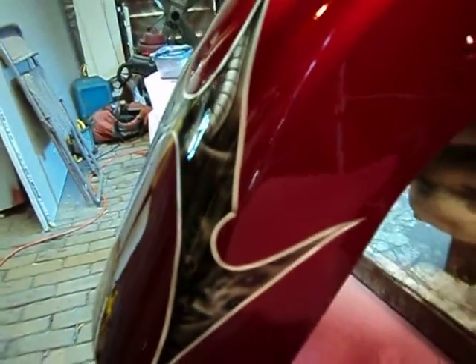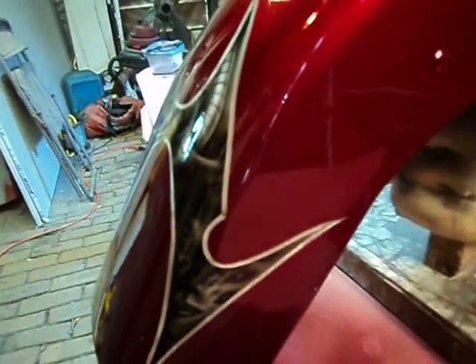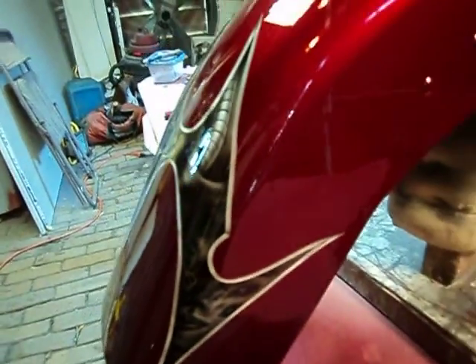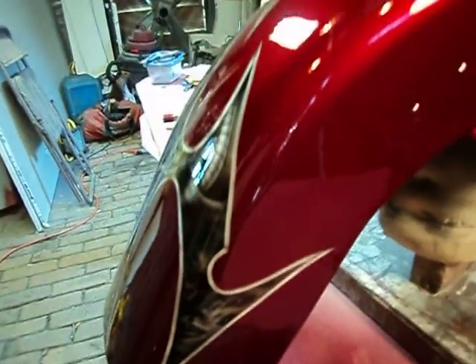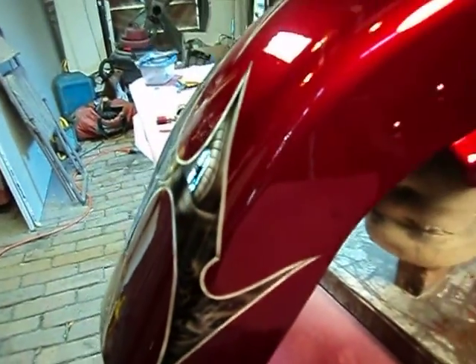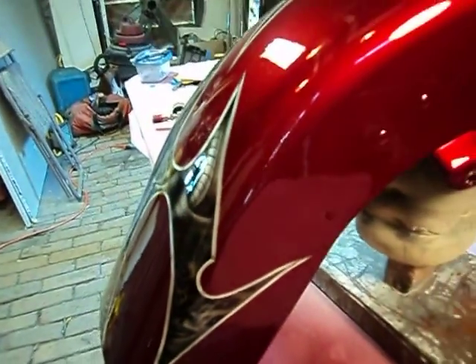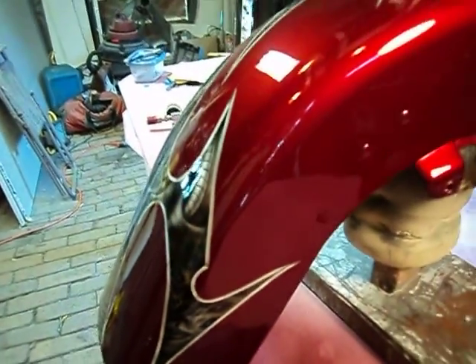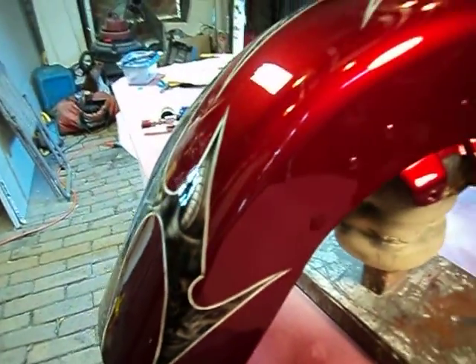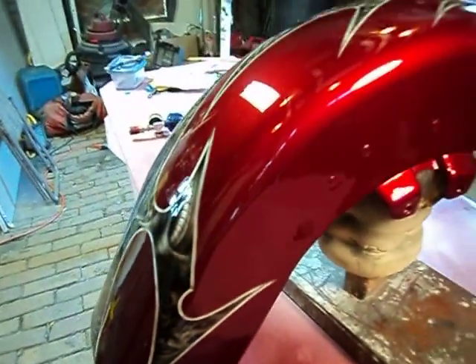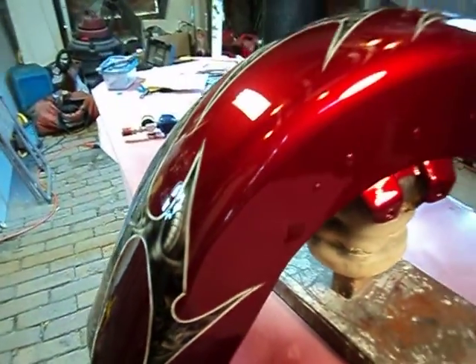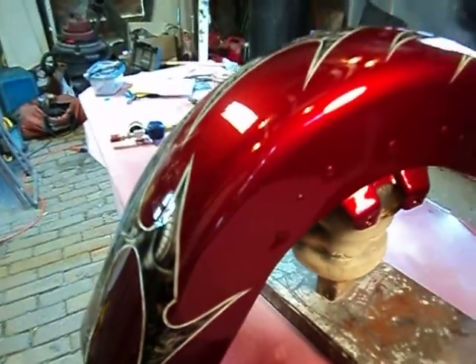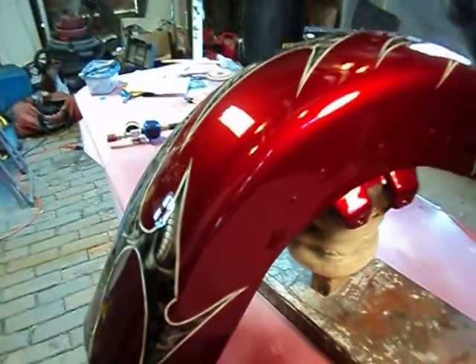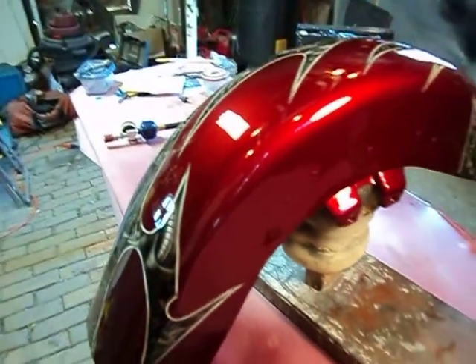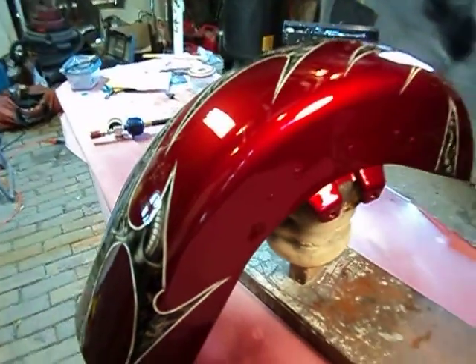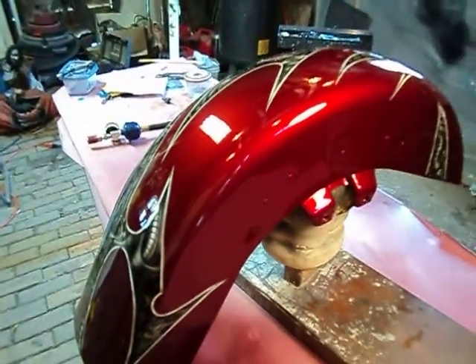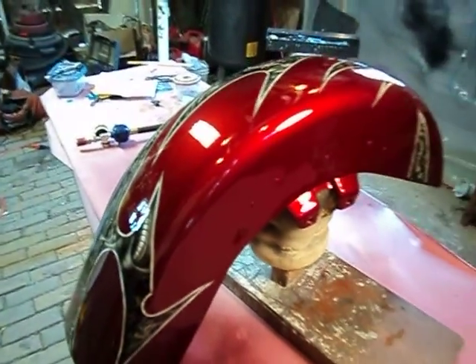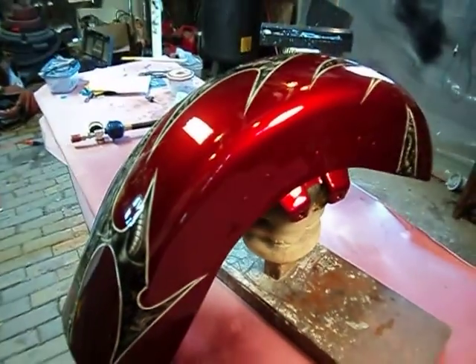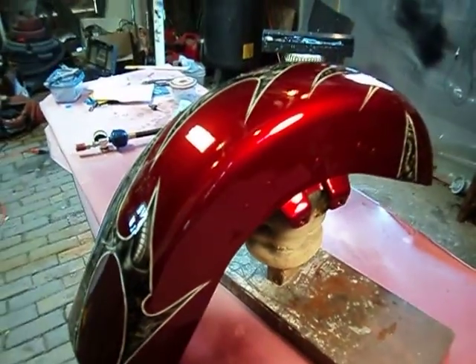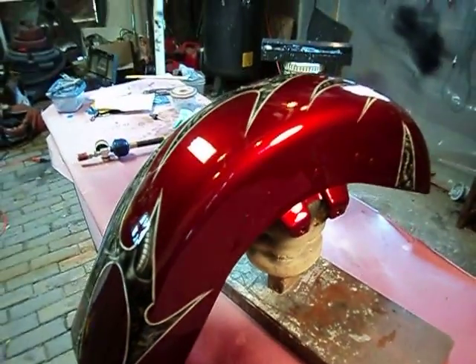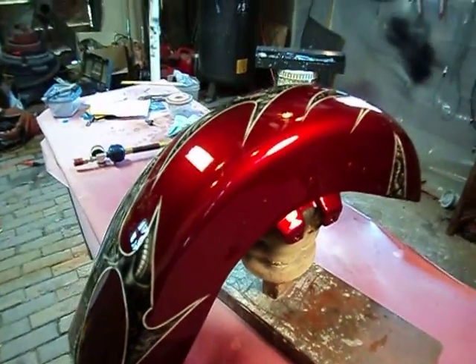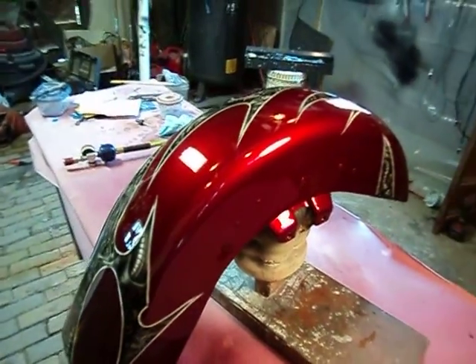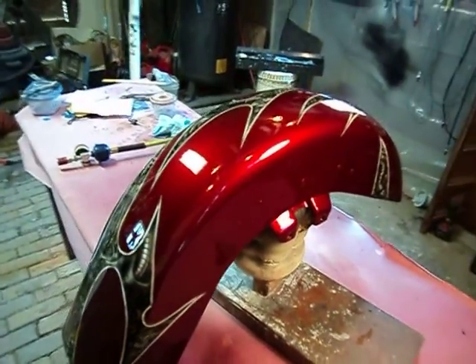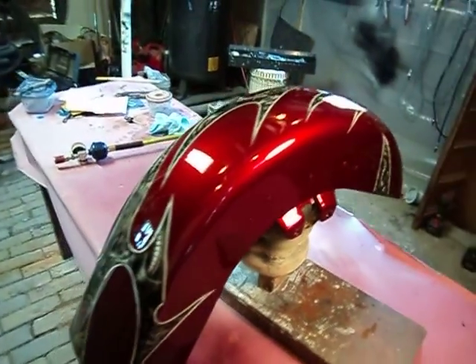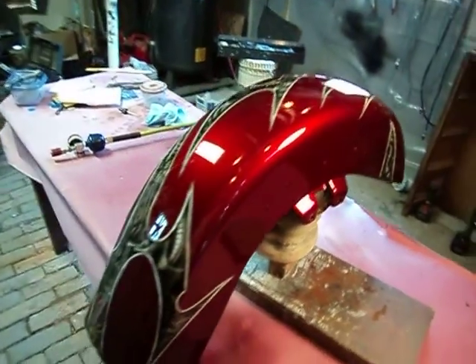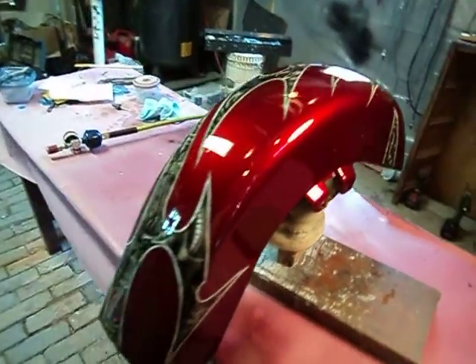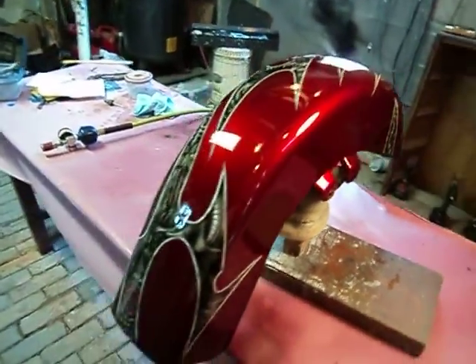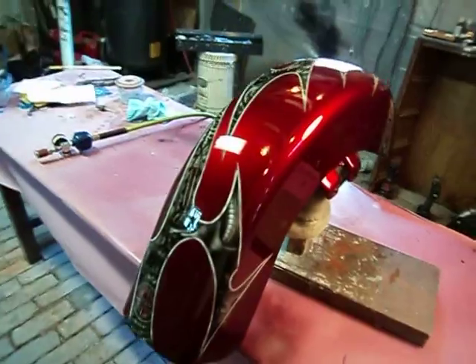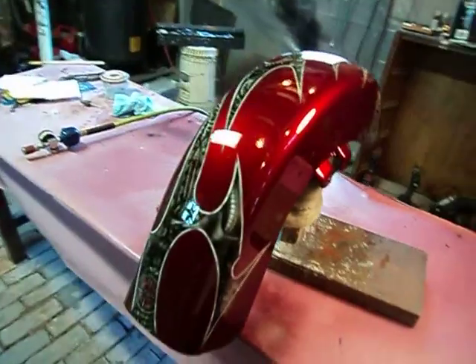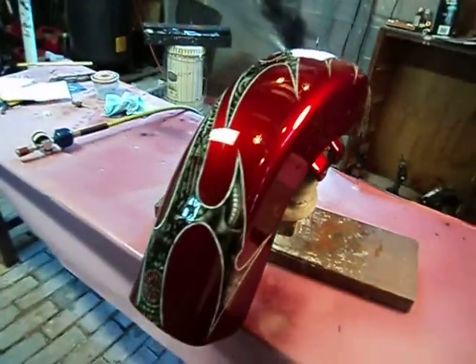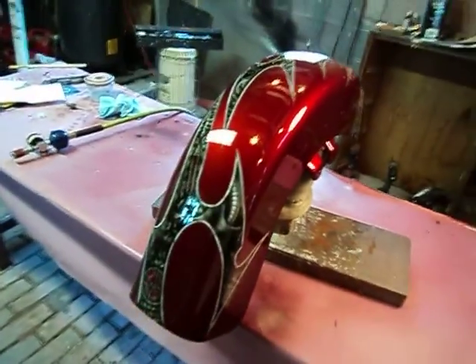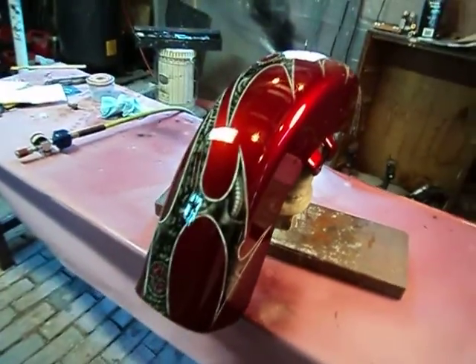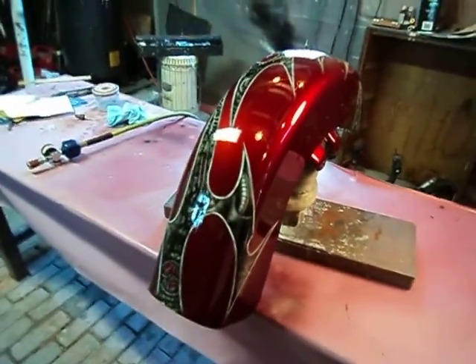And that's the front fender. Now onto the centerpiece of this whole thing, which is the gas tank.